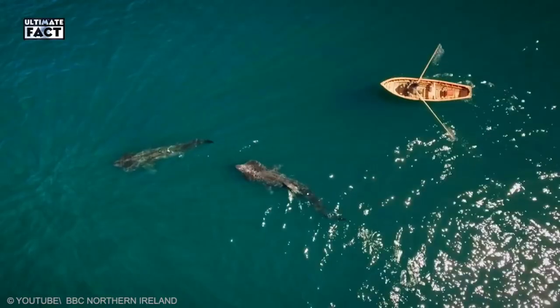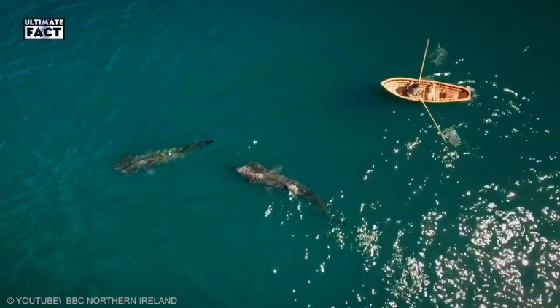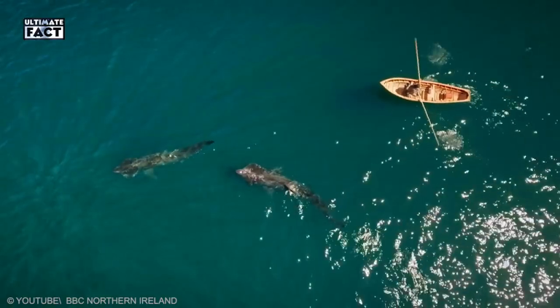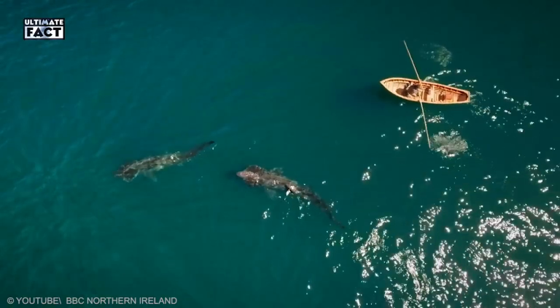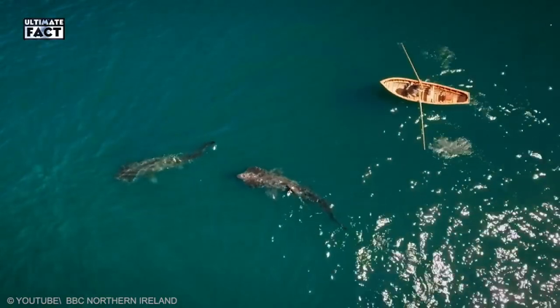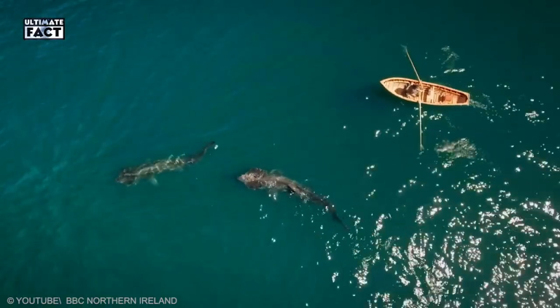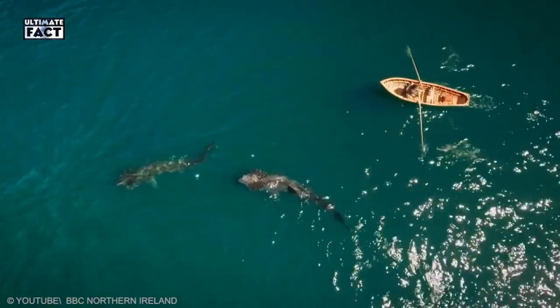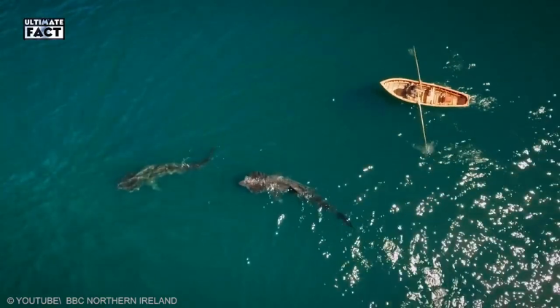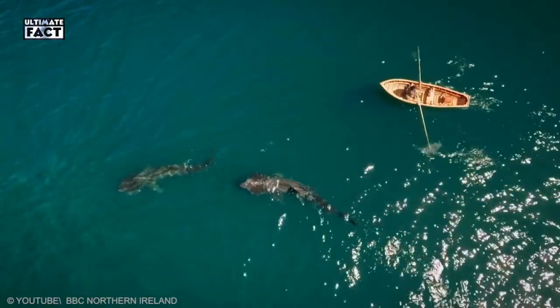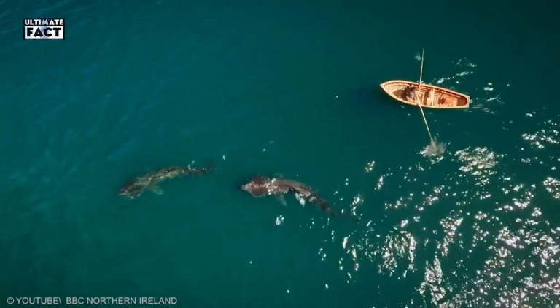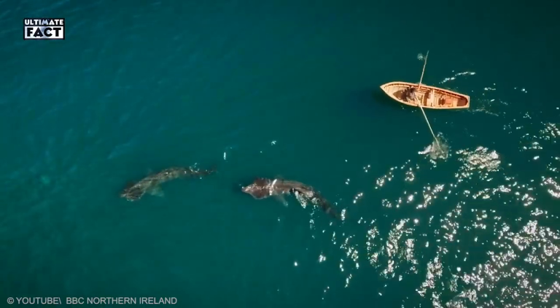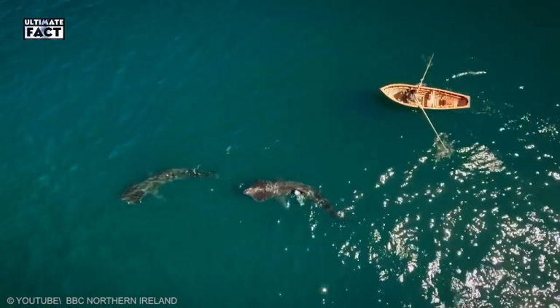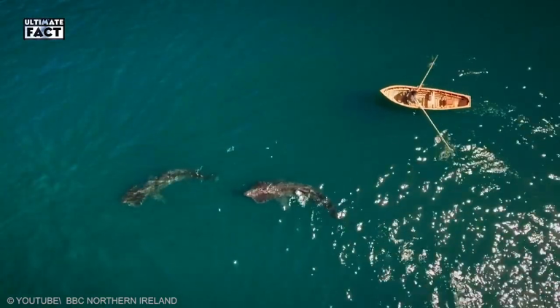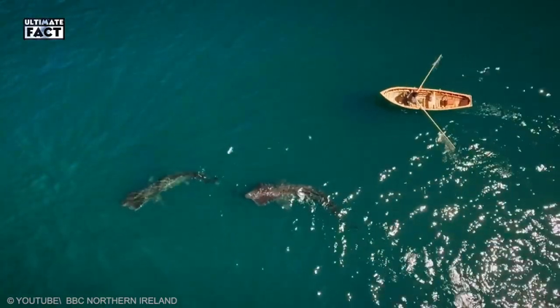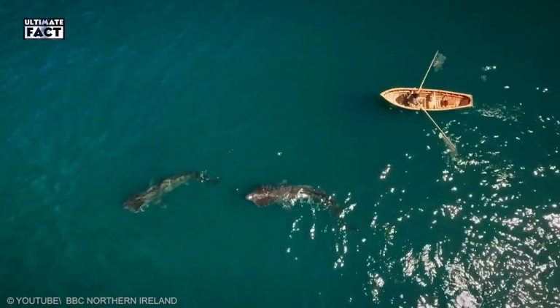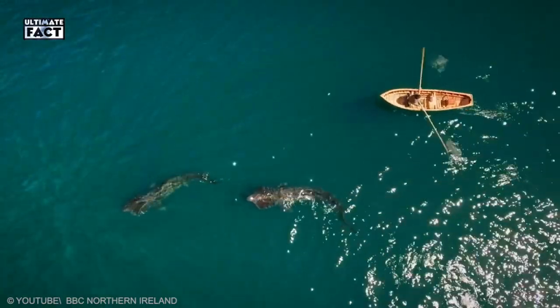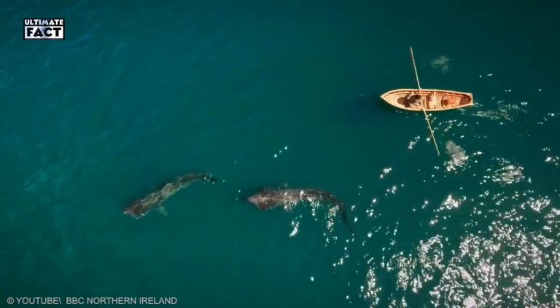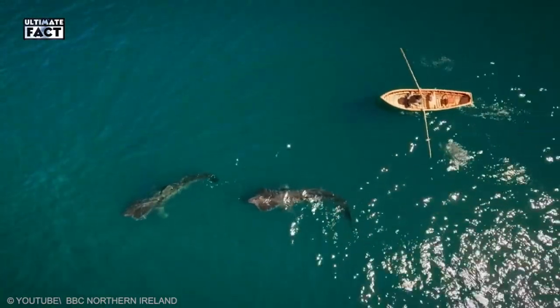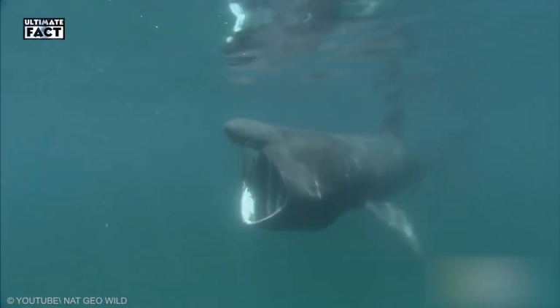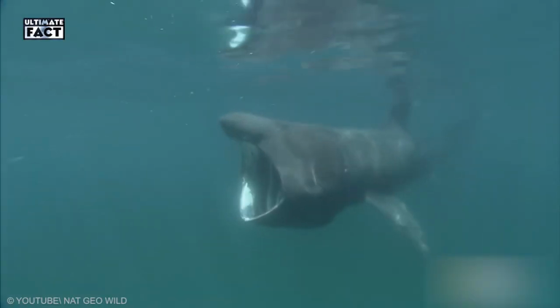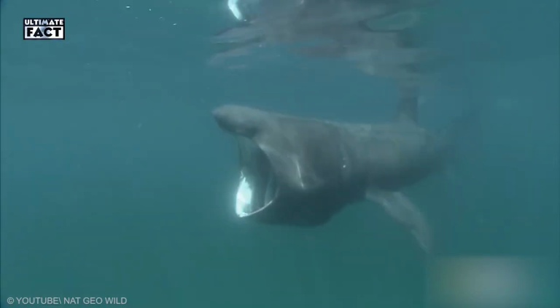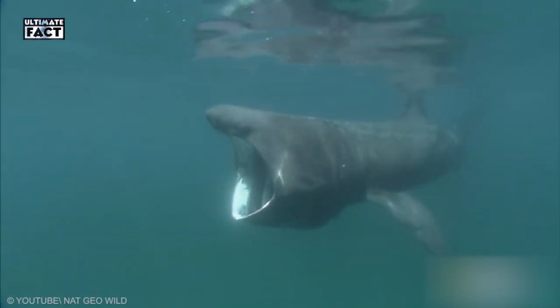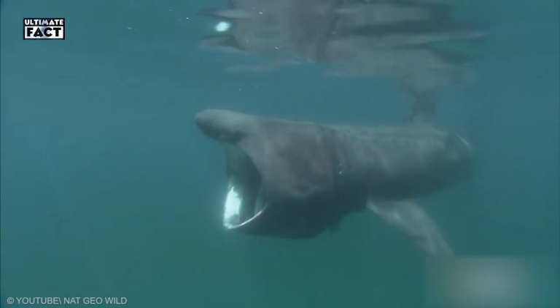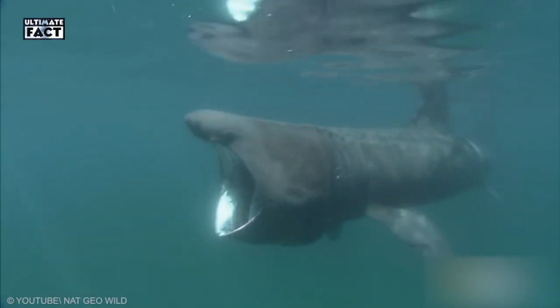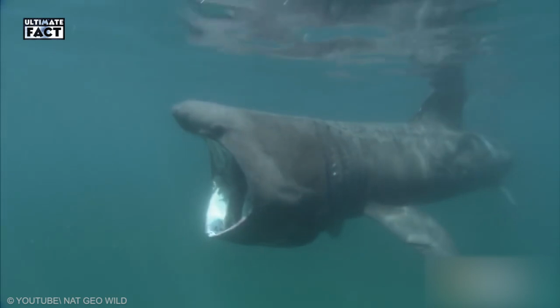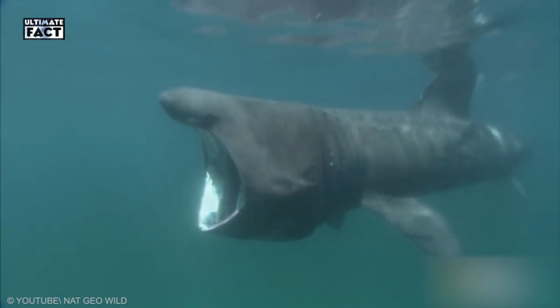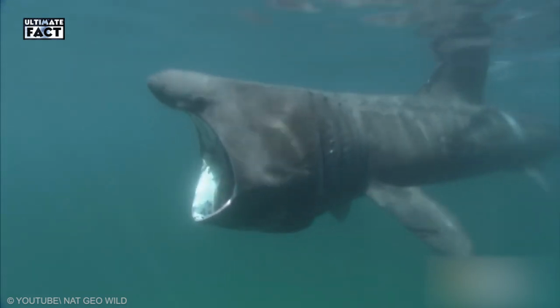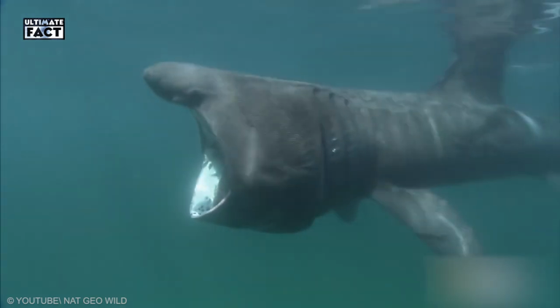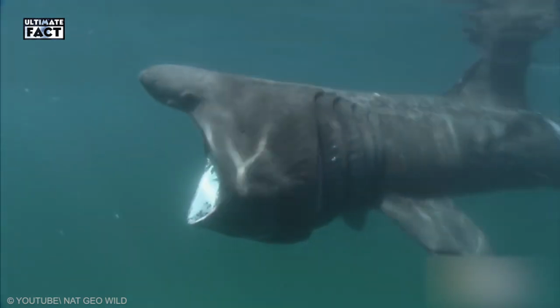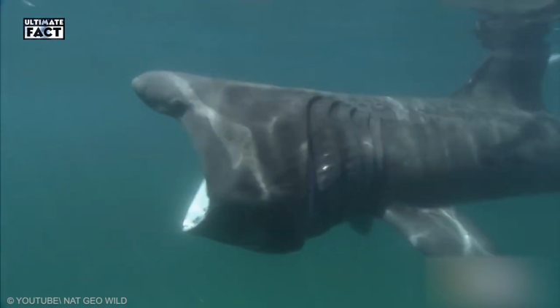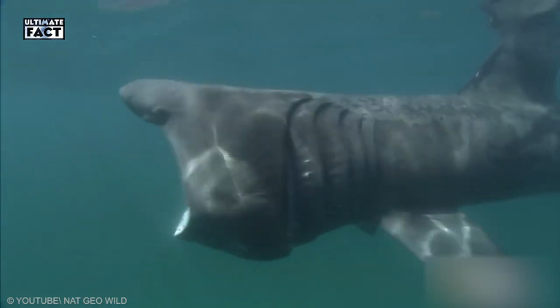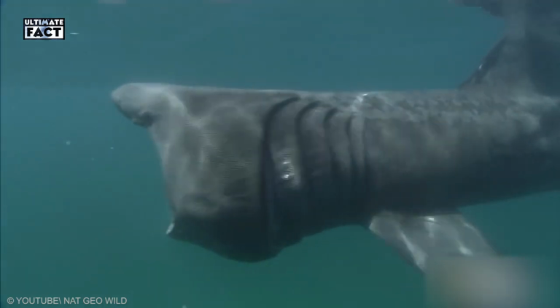They spend most of their time feeding at the surface of the ocean. During the winter season, they go into the depths.